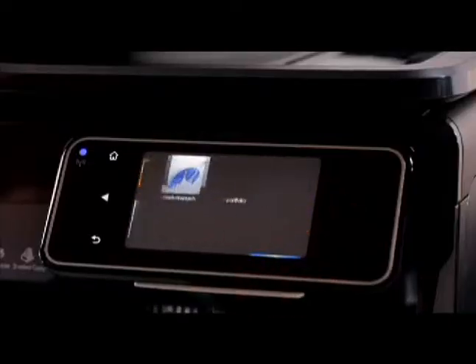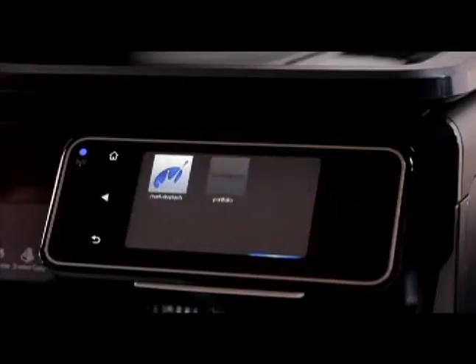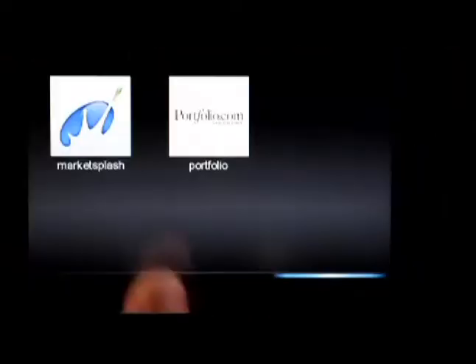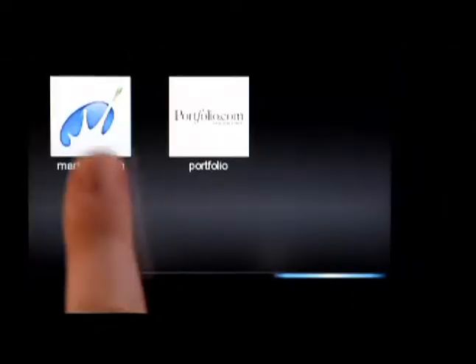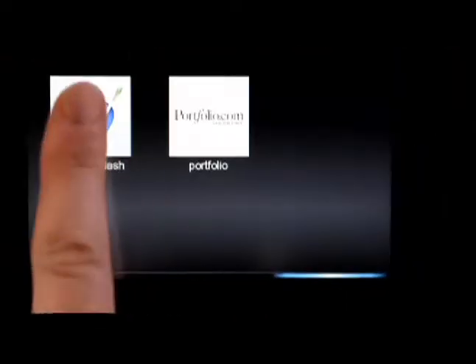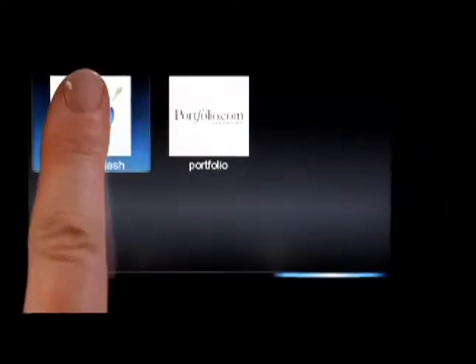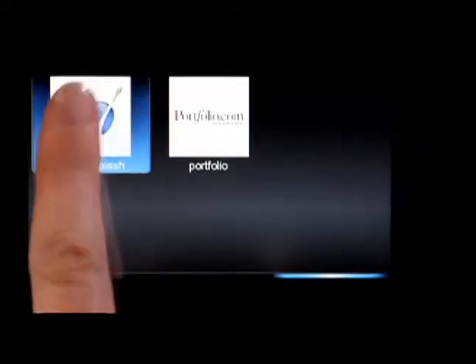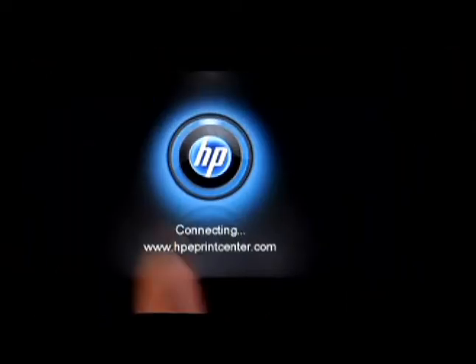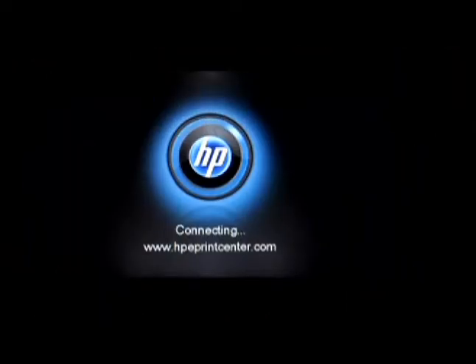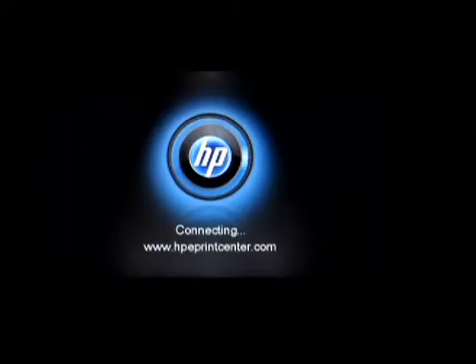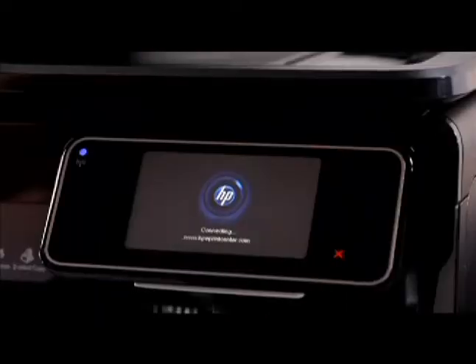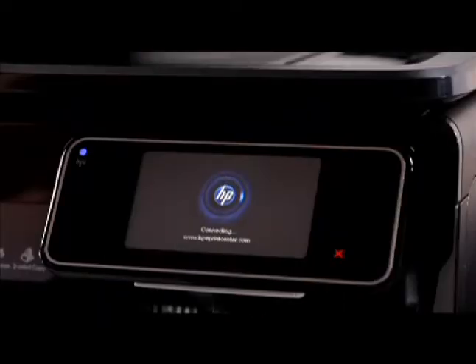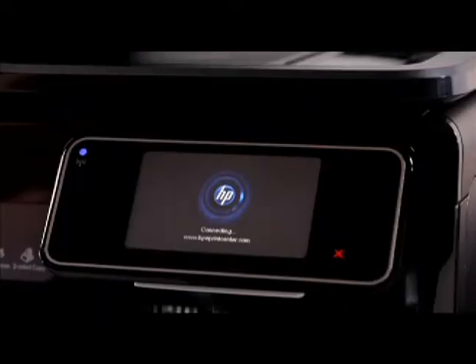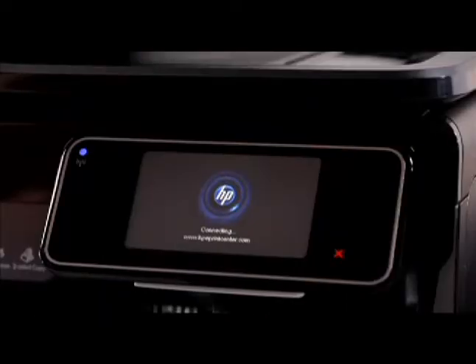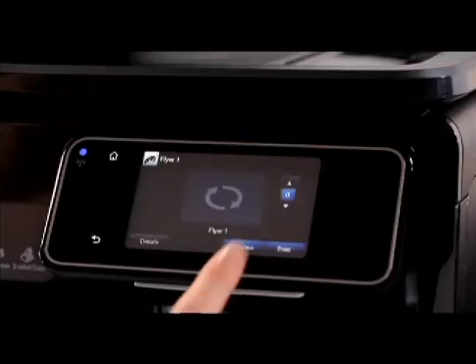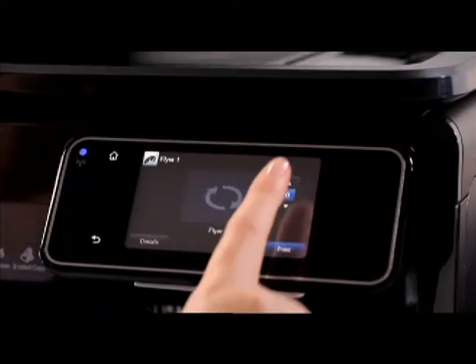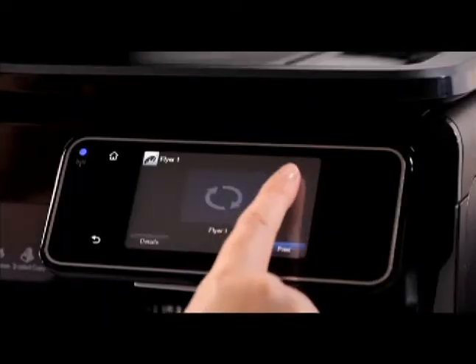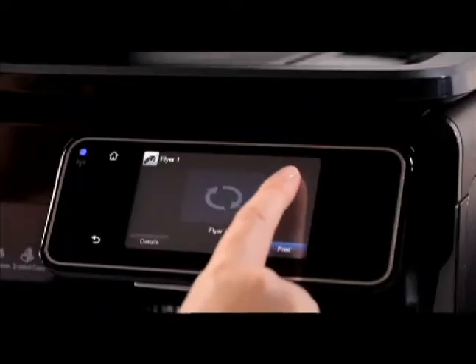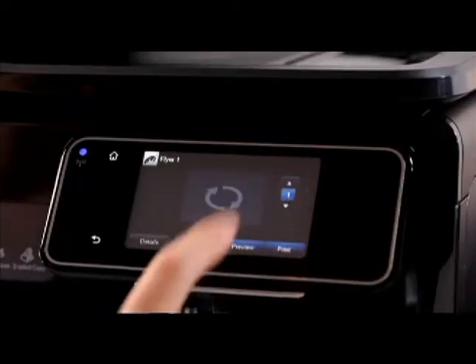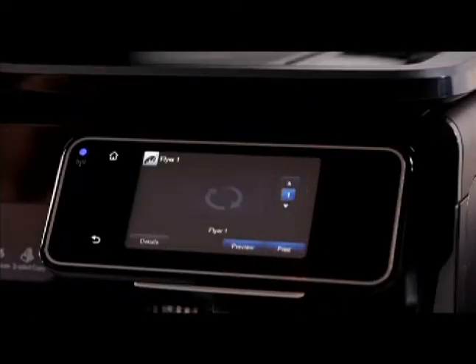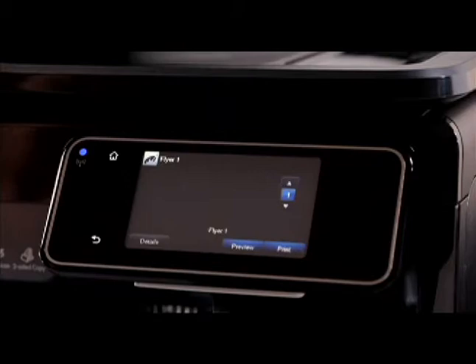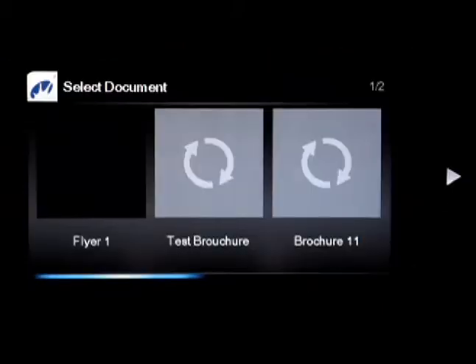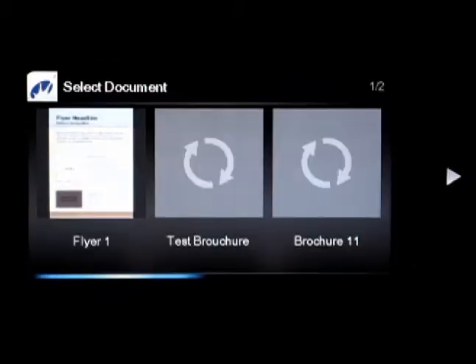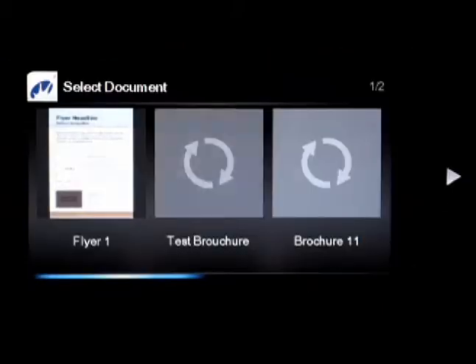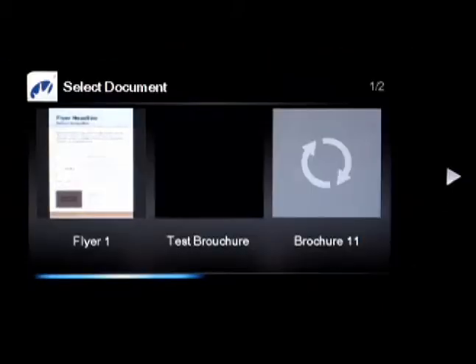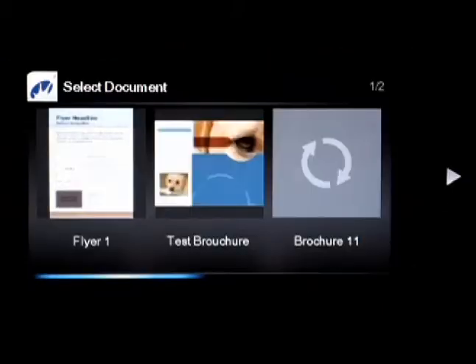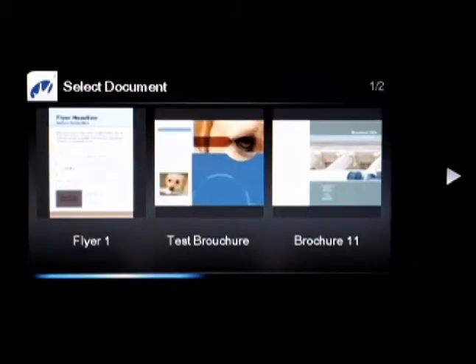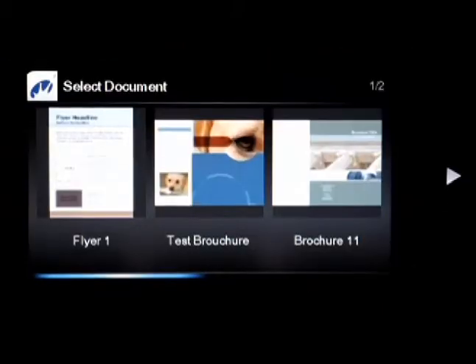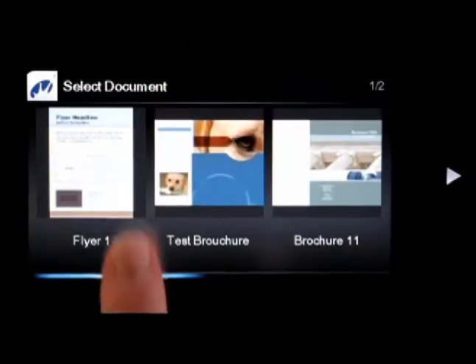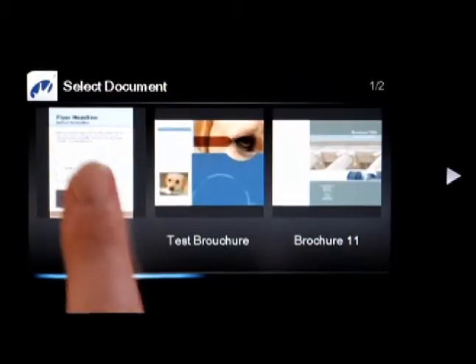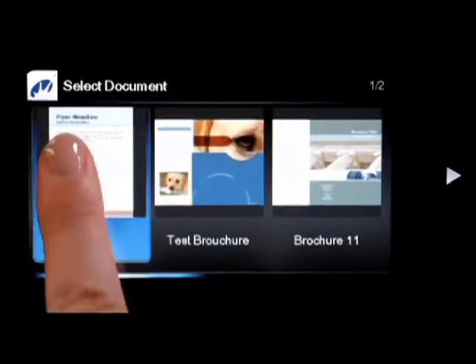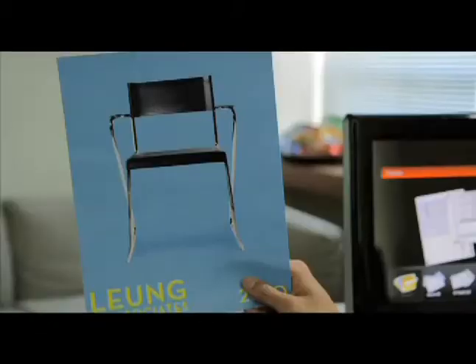And with Market Splash, you can customize your marketing materials seconds before a big meeting, right from your printer.